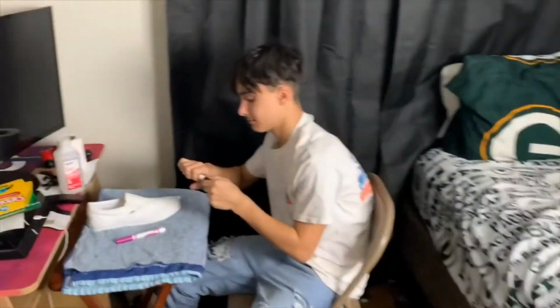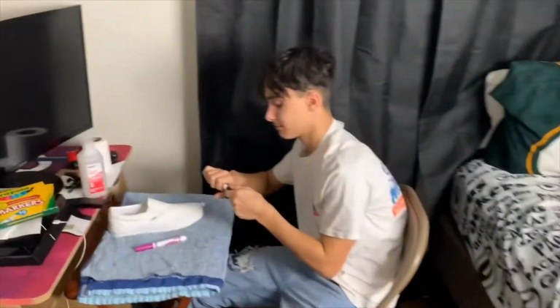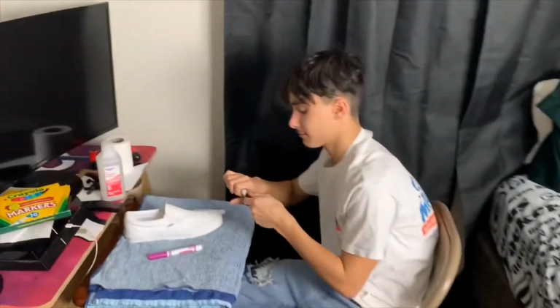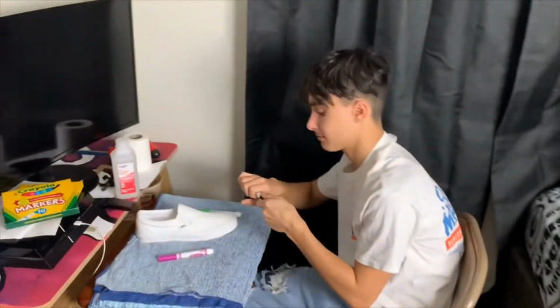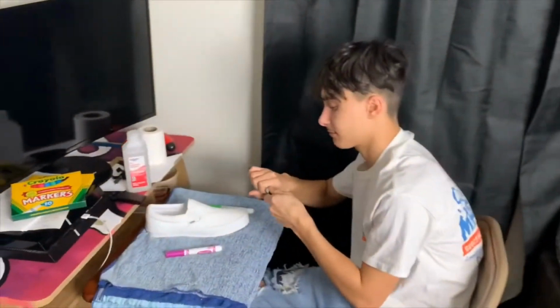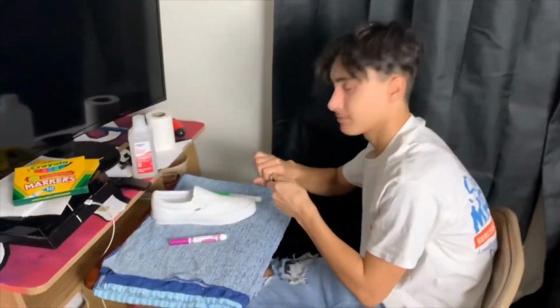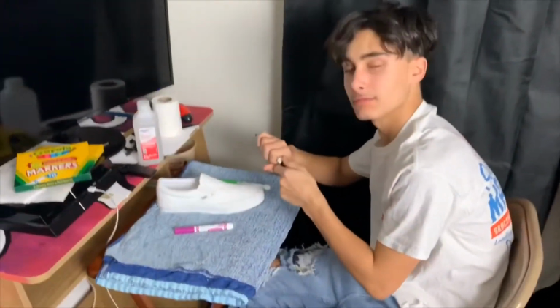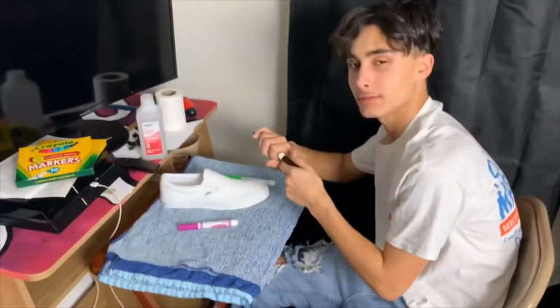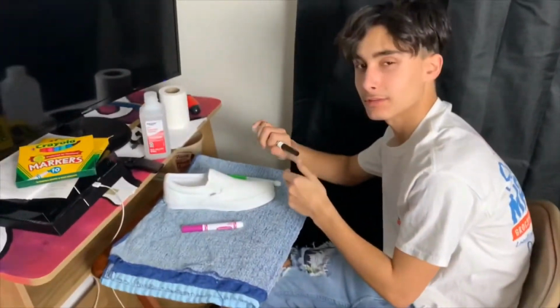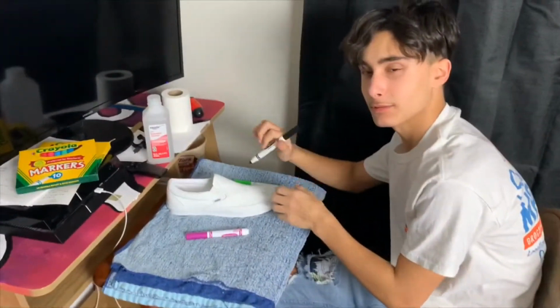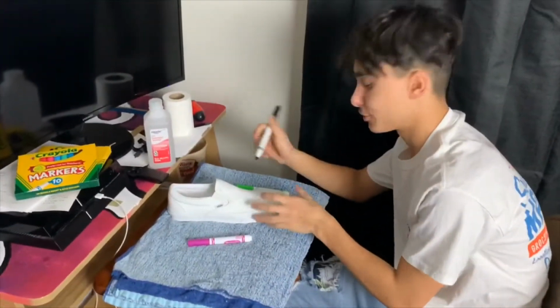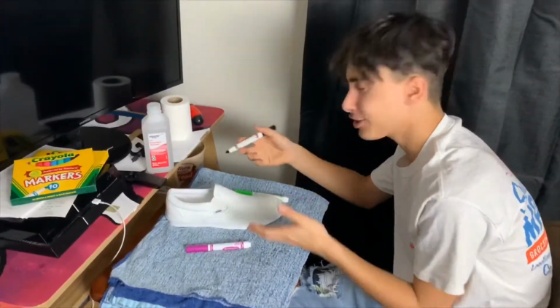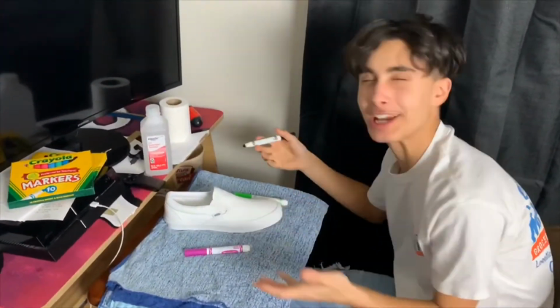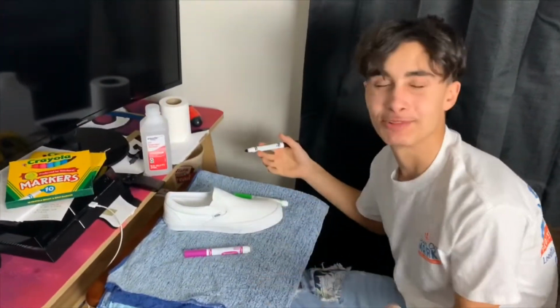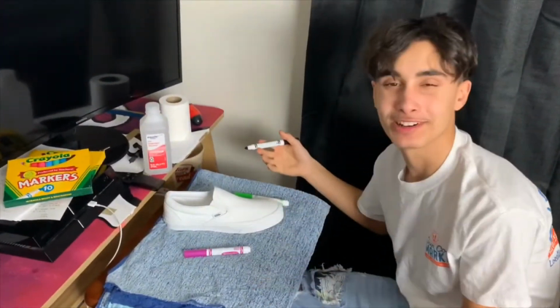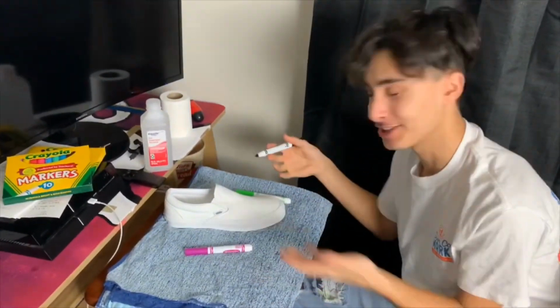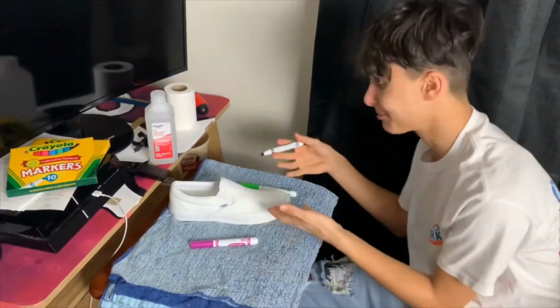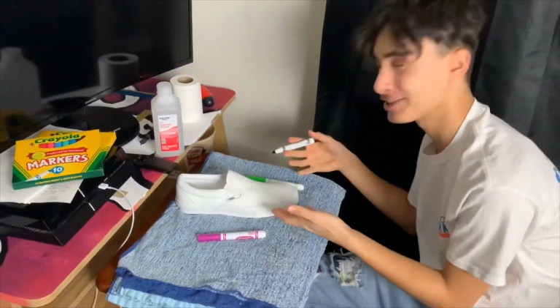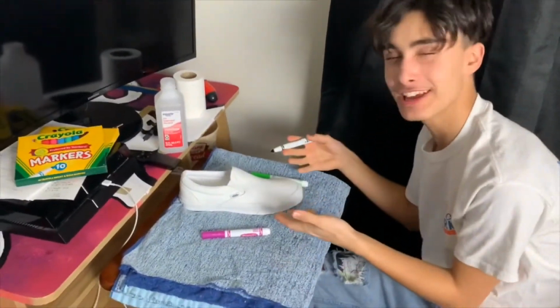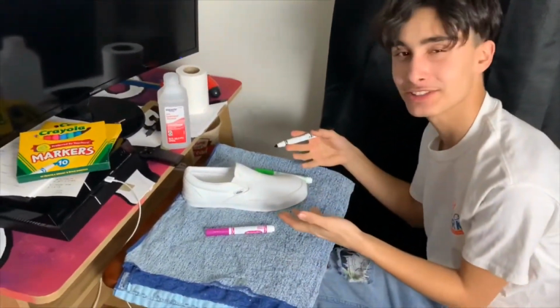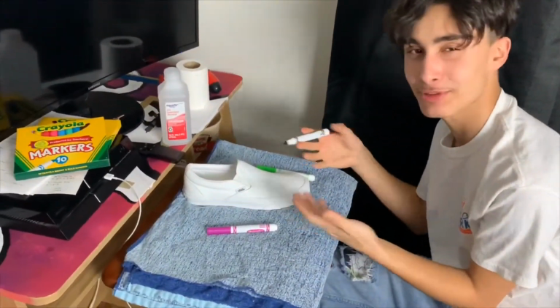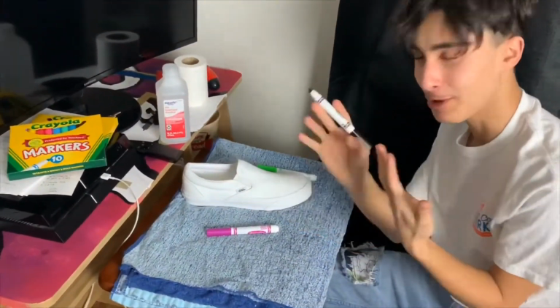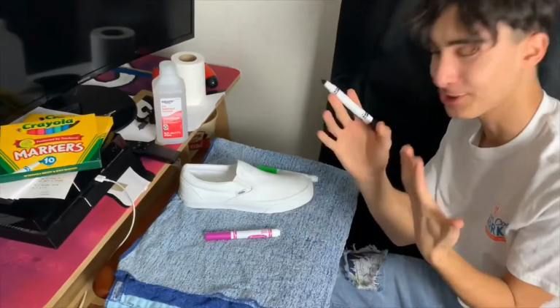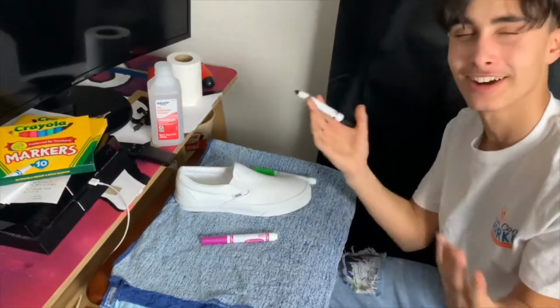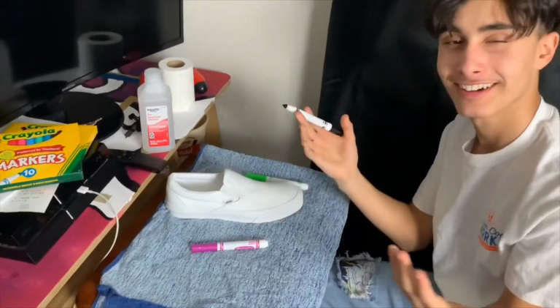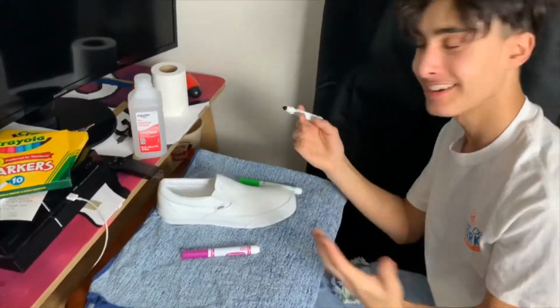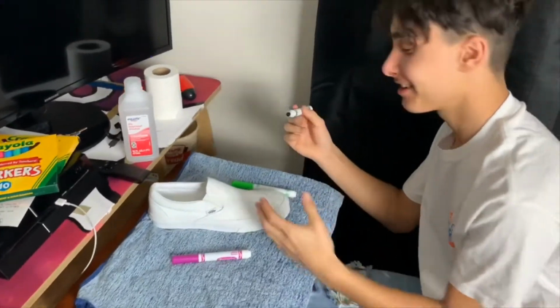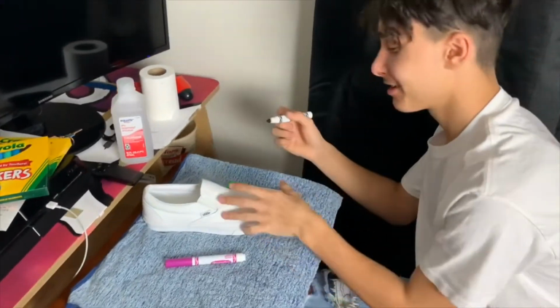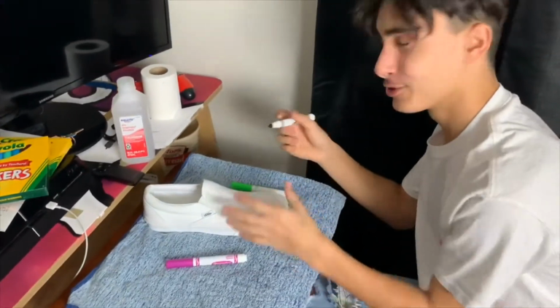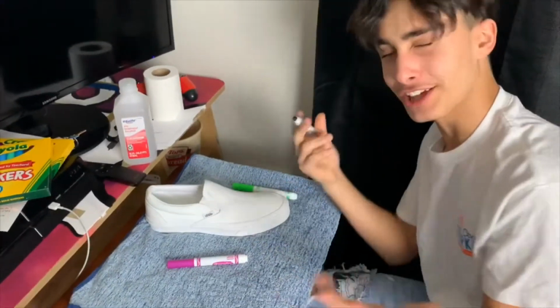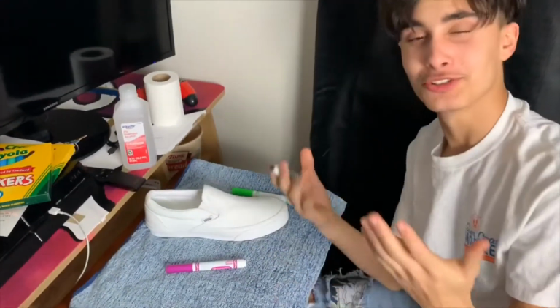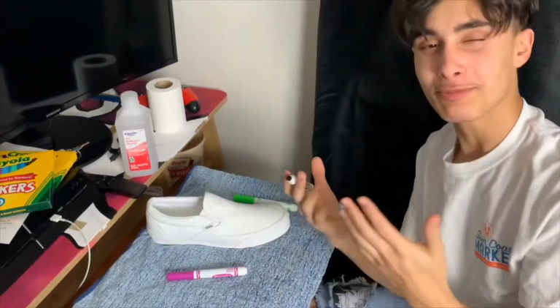What are you doing? What does it look like I'm doing? Customizing vans with marker. Would you like to join me?